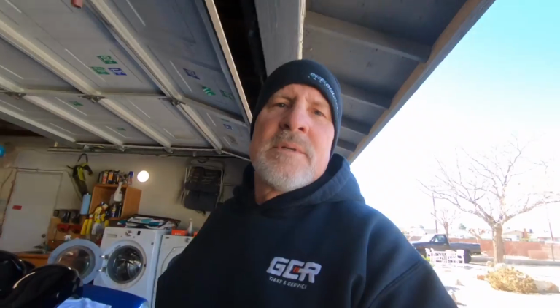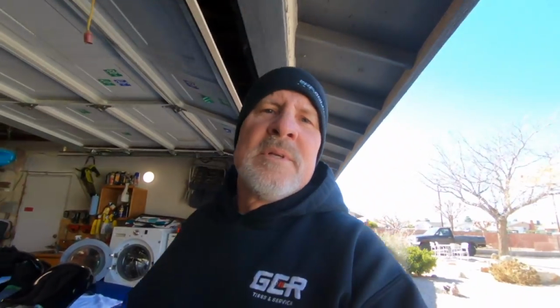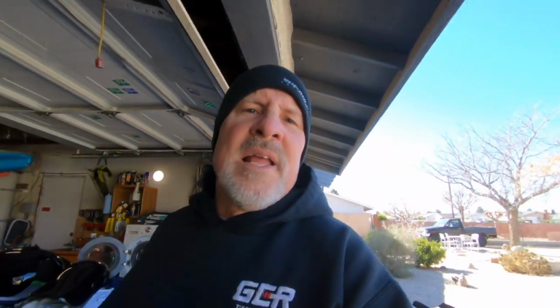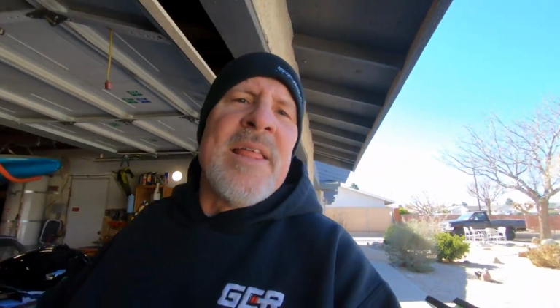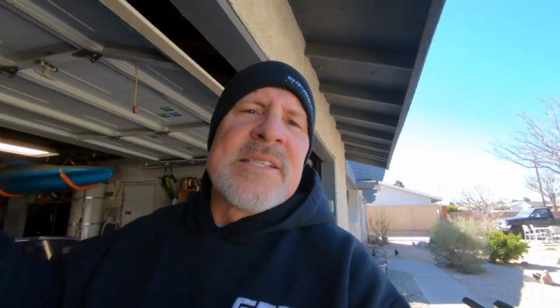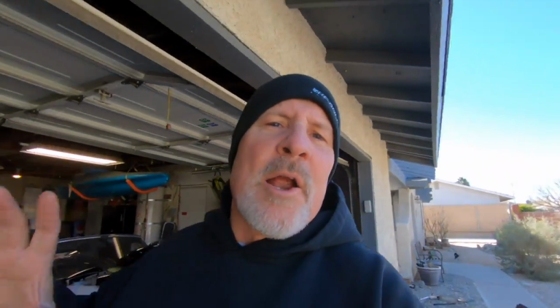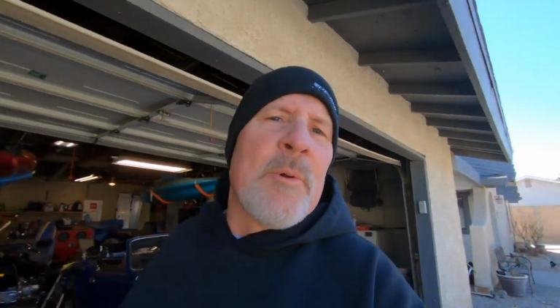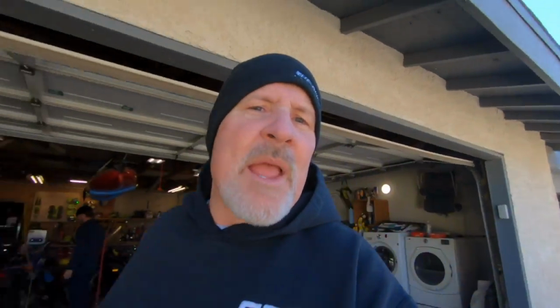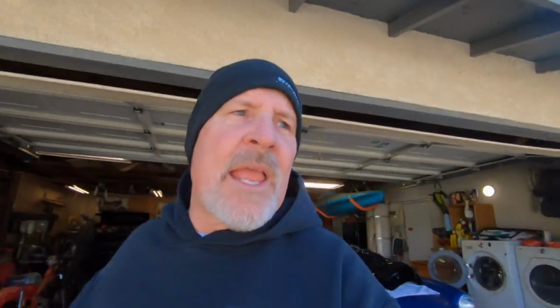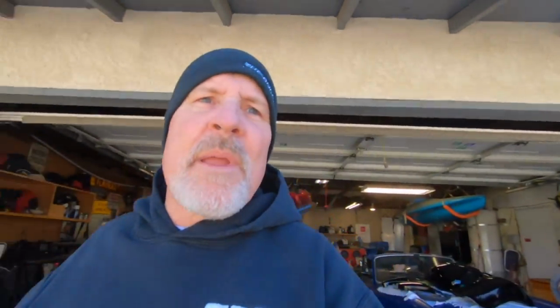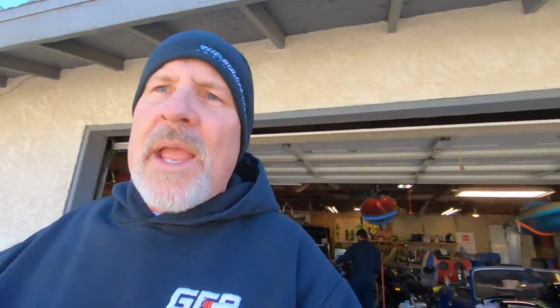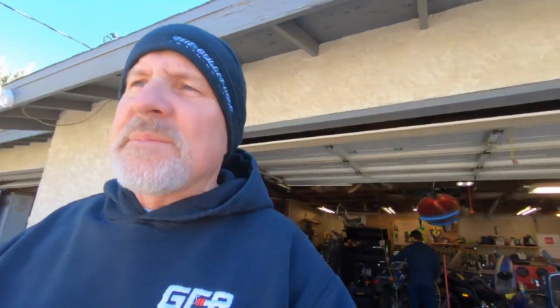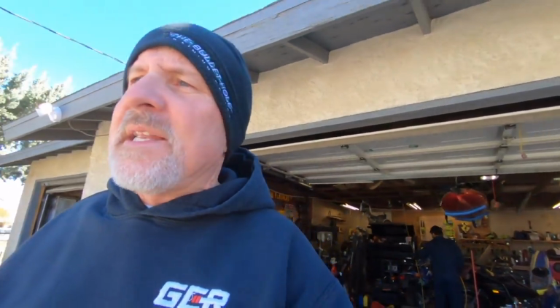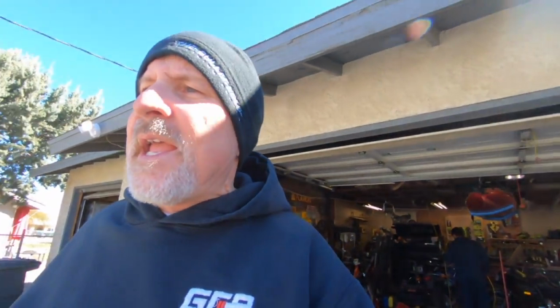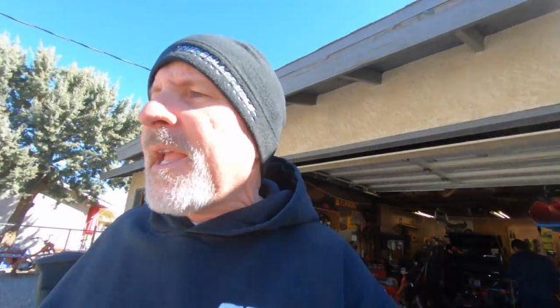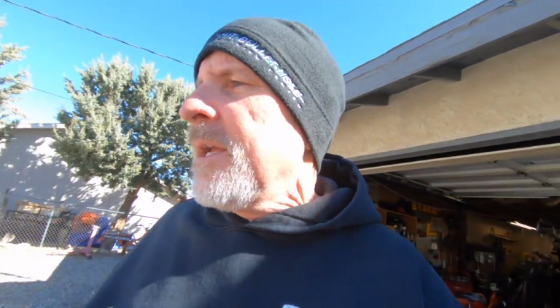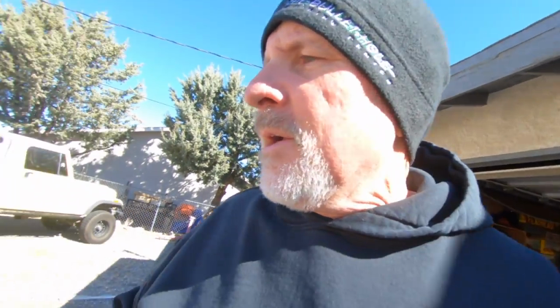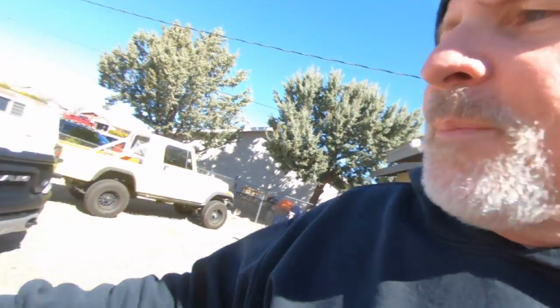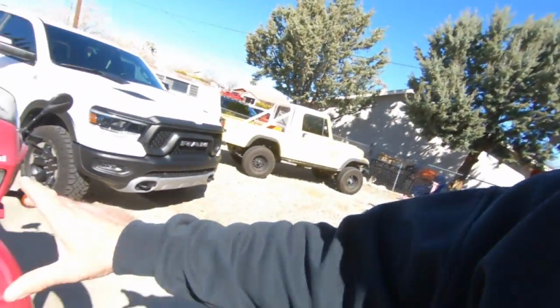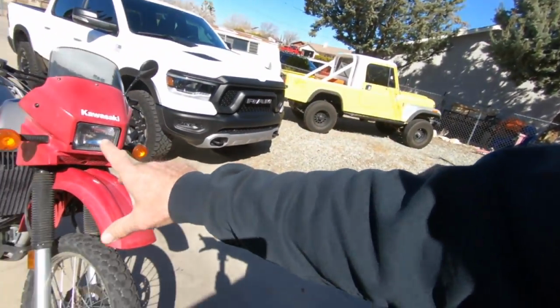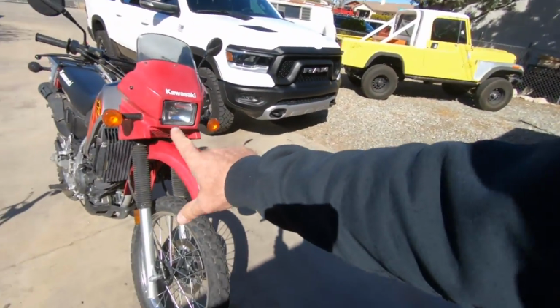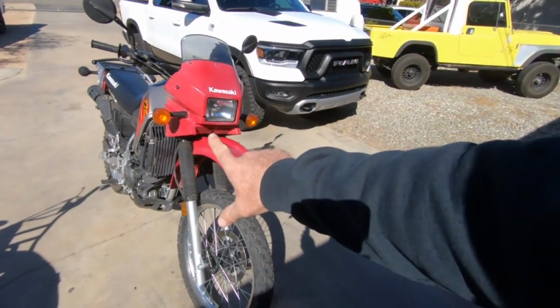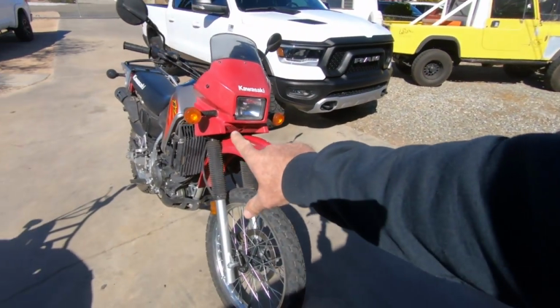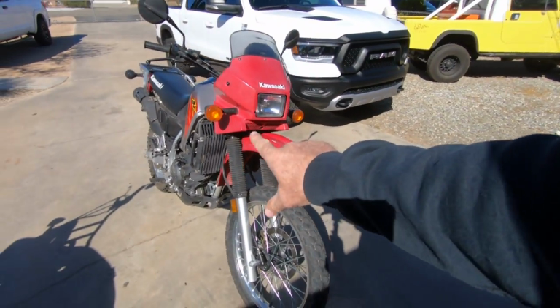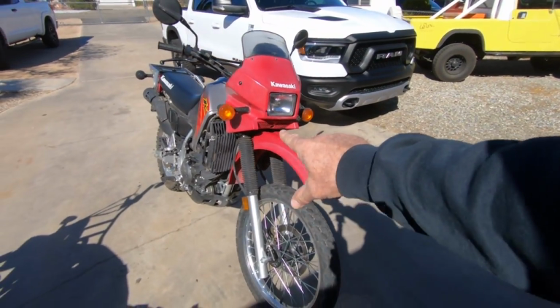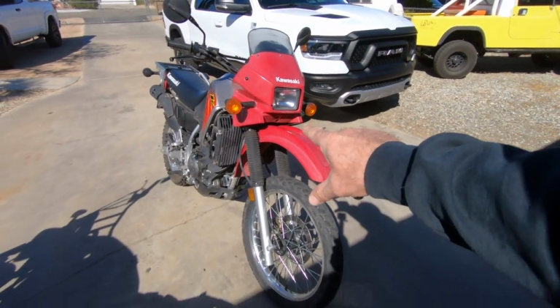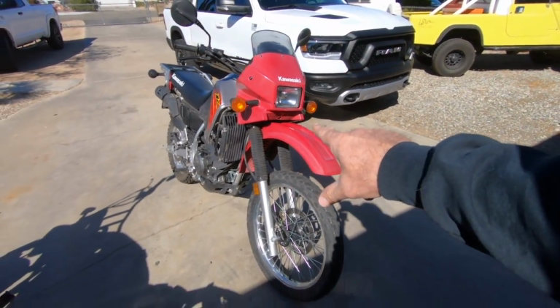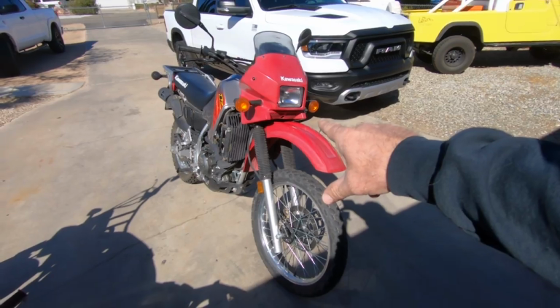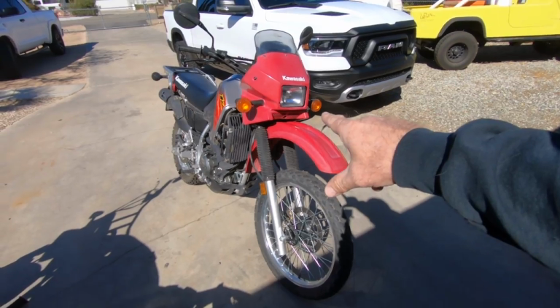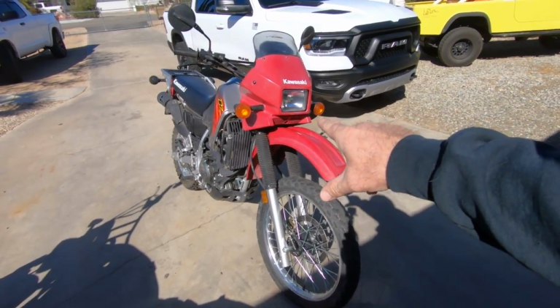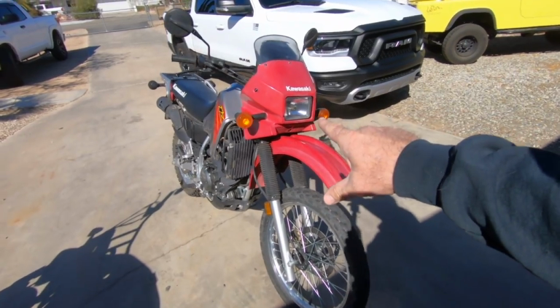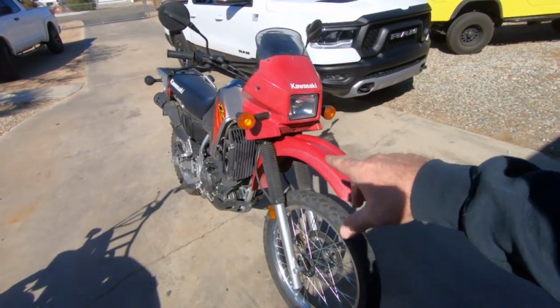Hey, this is Larry with Man Cave Mayhem. Today, we picked up another motorcycle. Shocker, right?